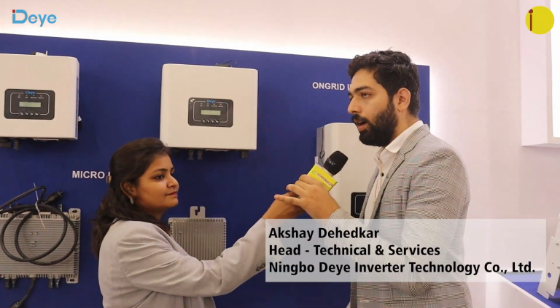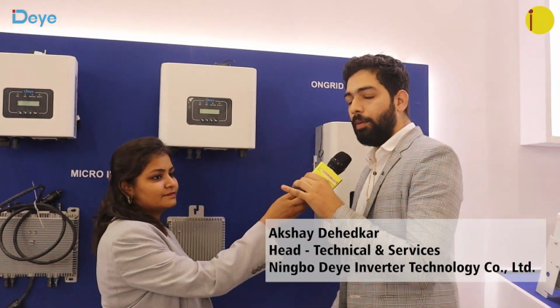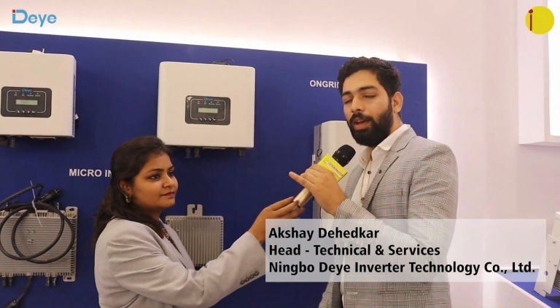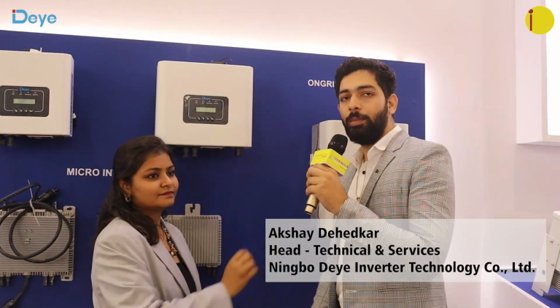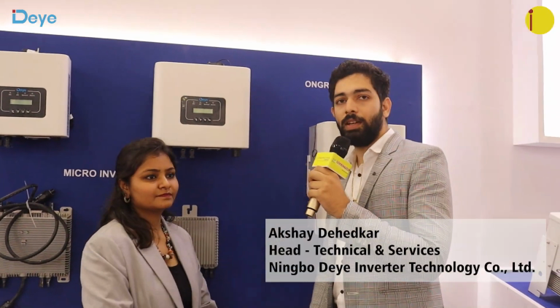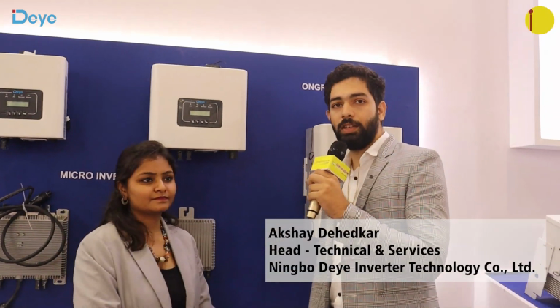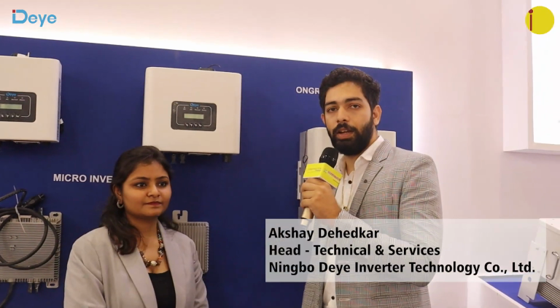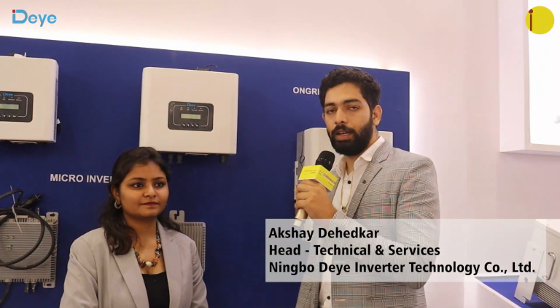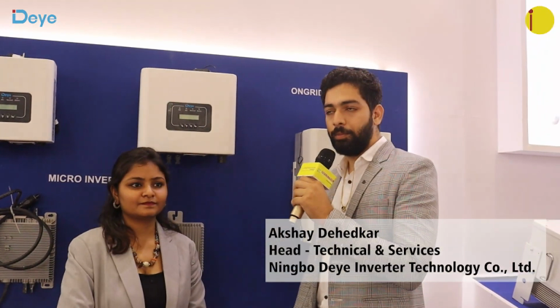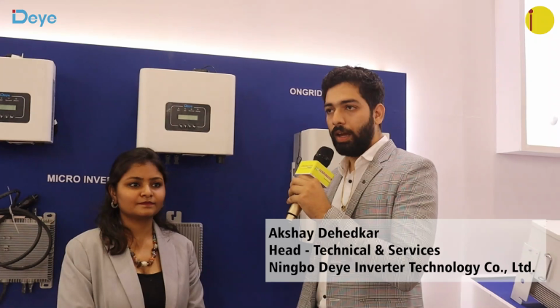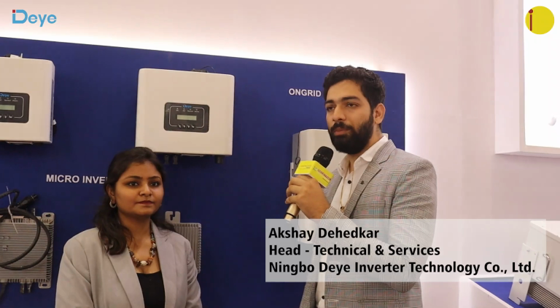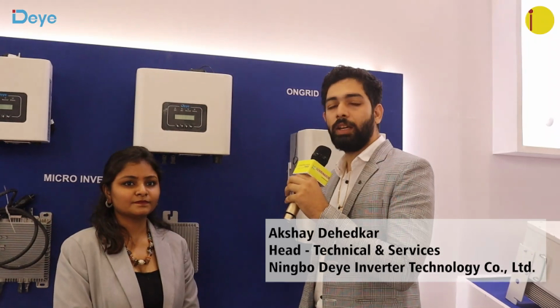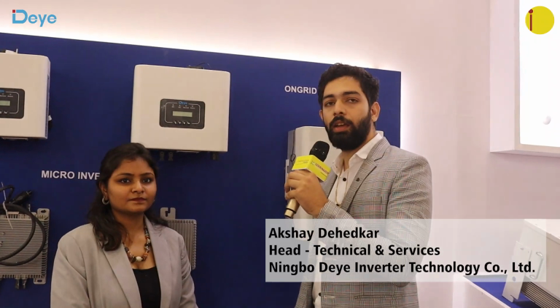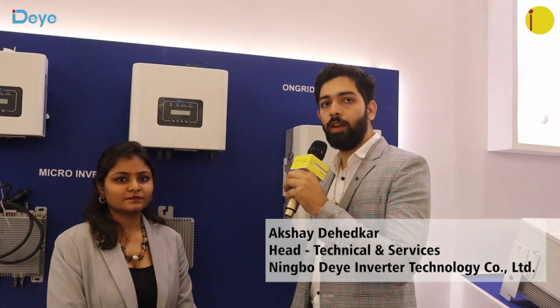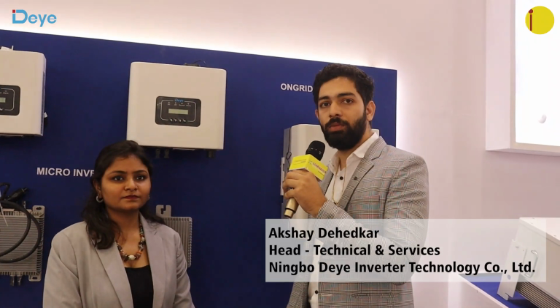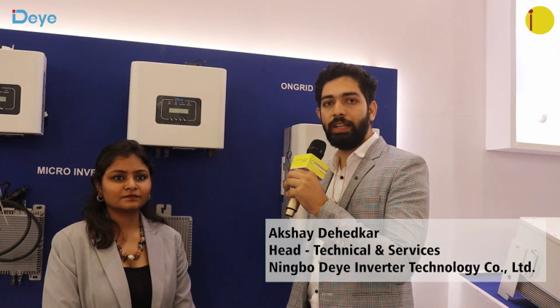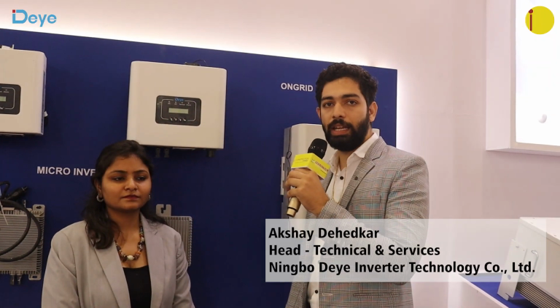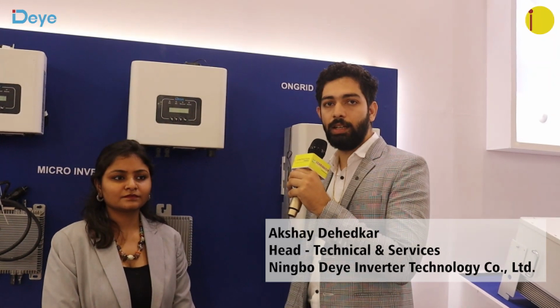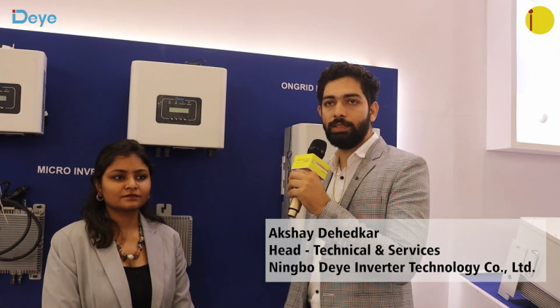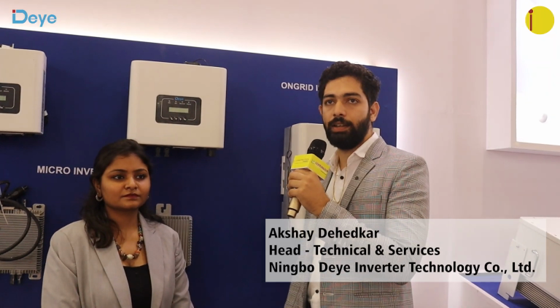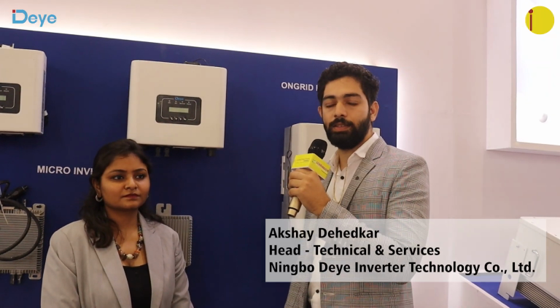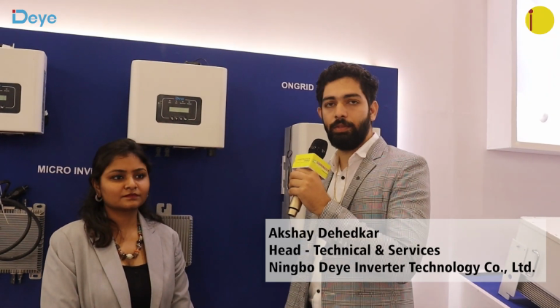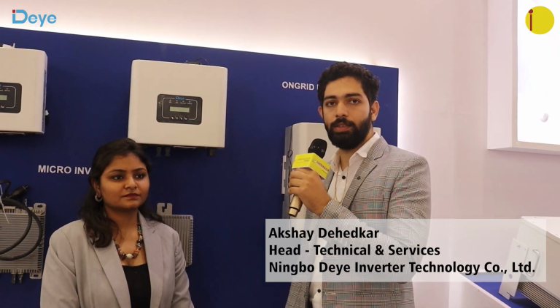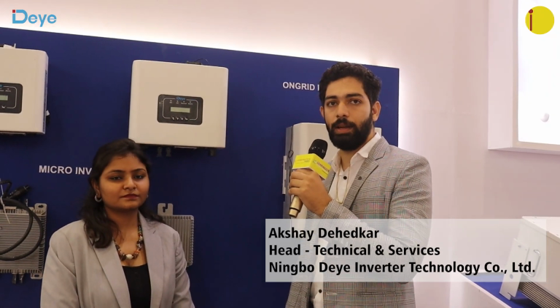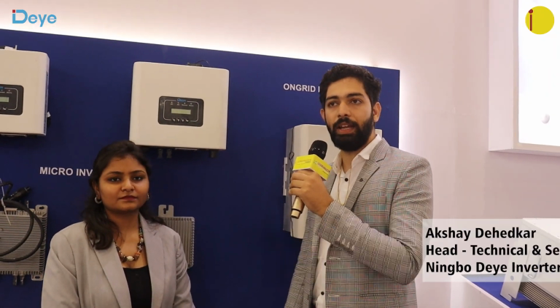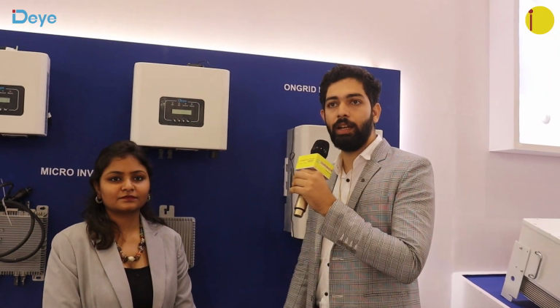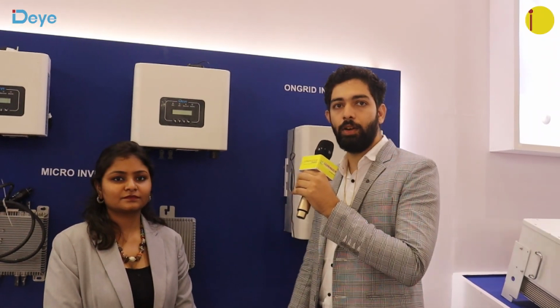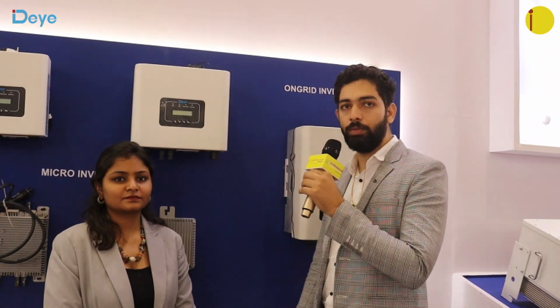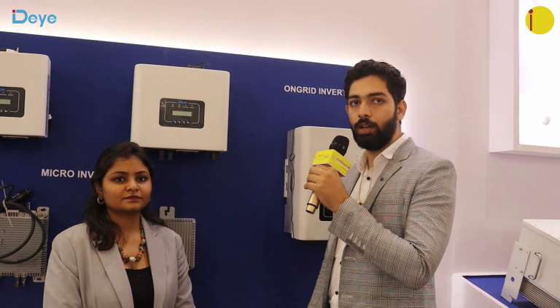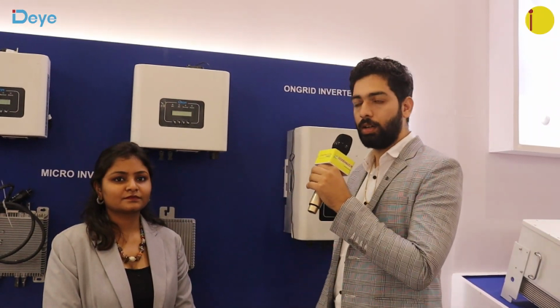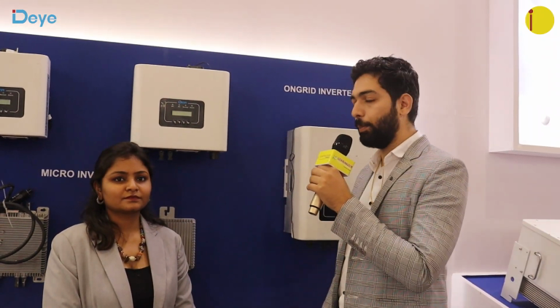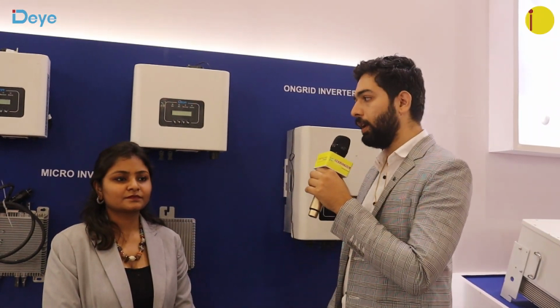My name is Akshay Dehidkar. I am taking care of the technical and service side — I am the Technical Head of the company.